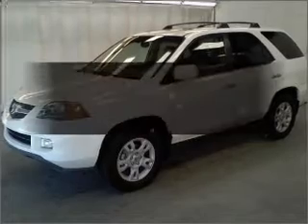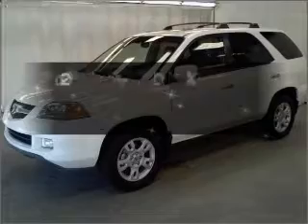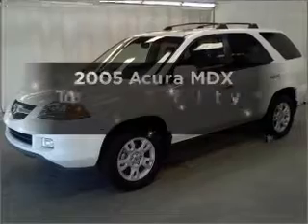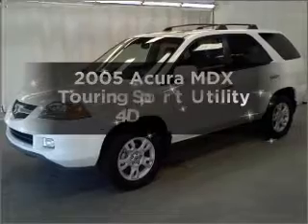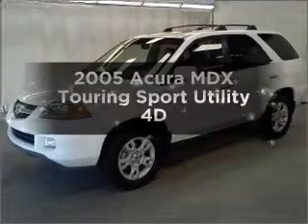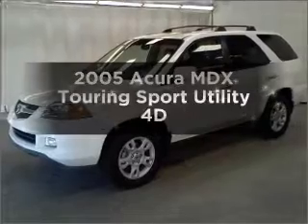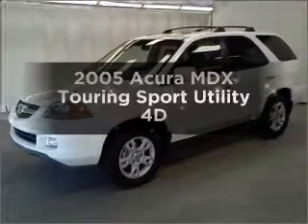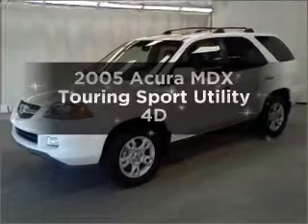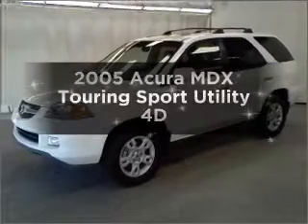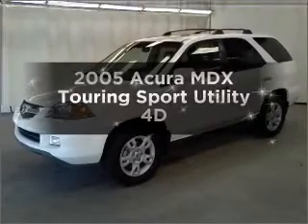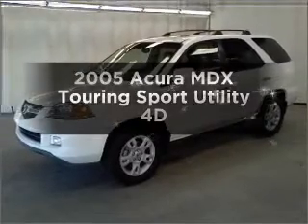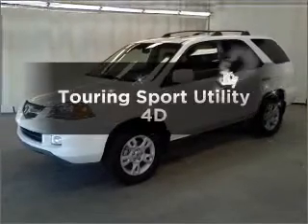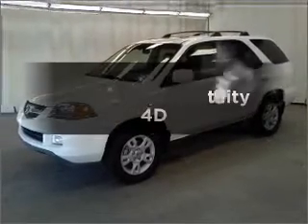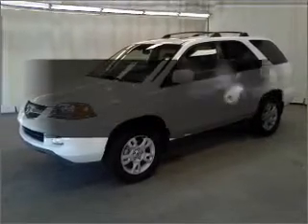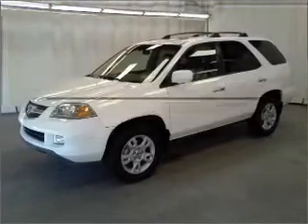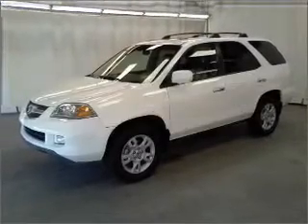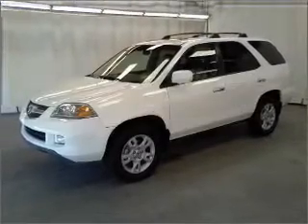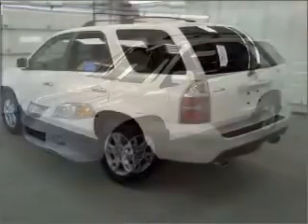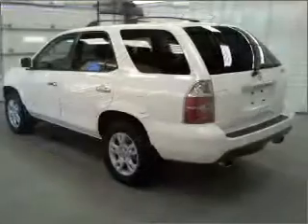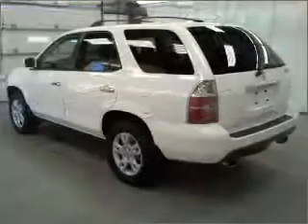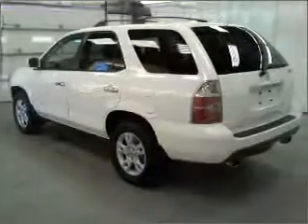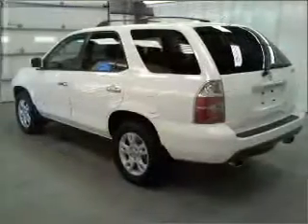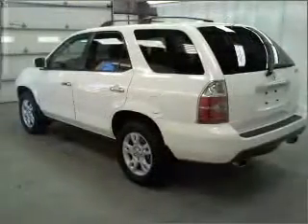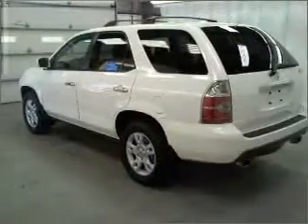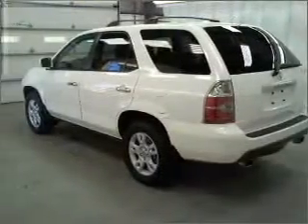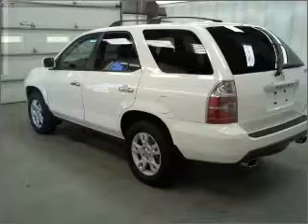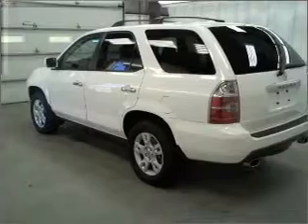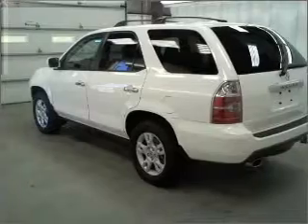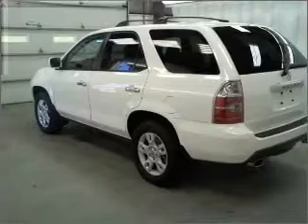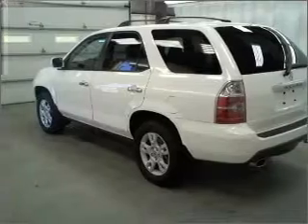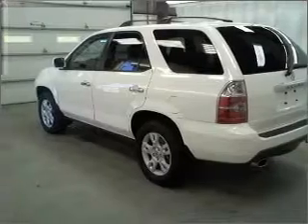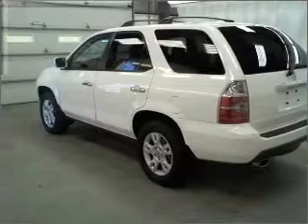Introducing the 2005 Acura MDX. Find everything you want in a ride under one roof with this vehicle.